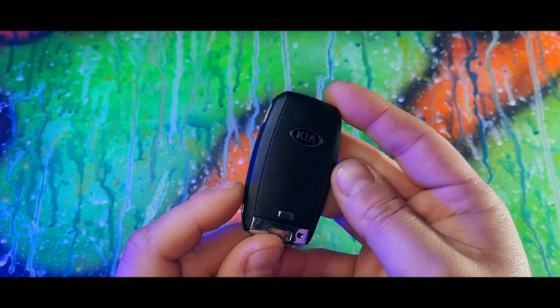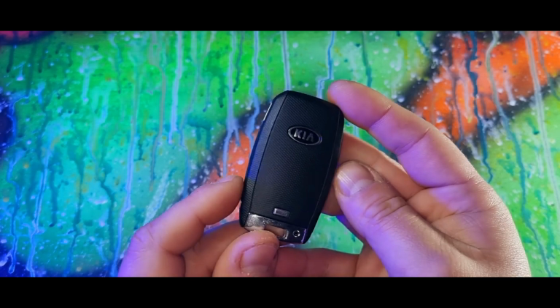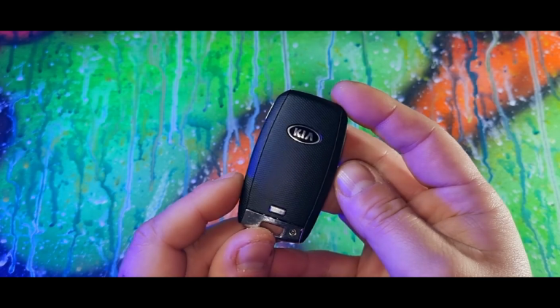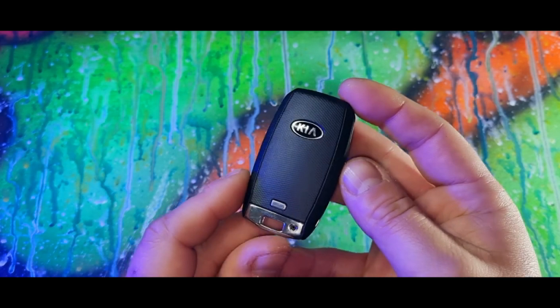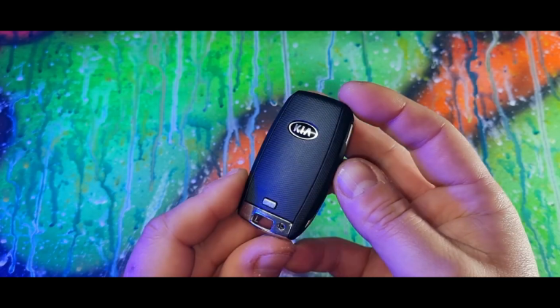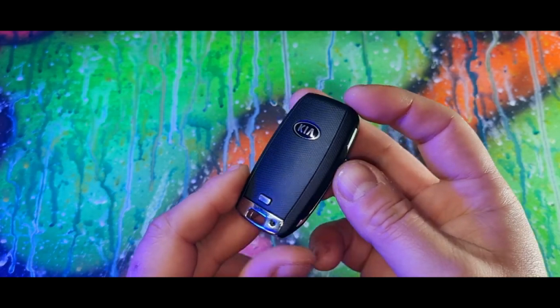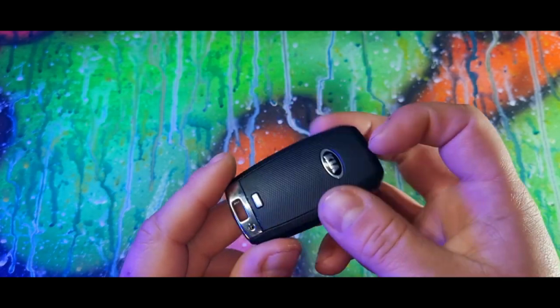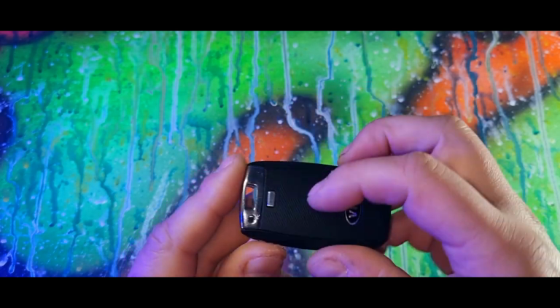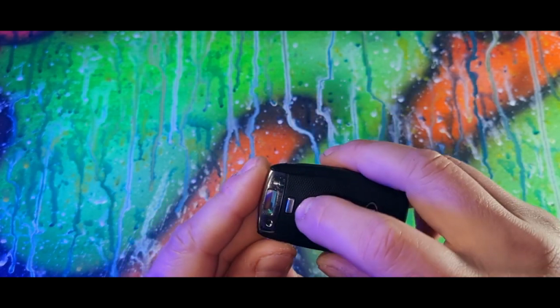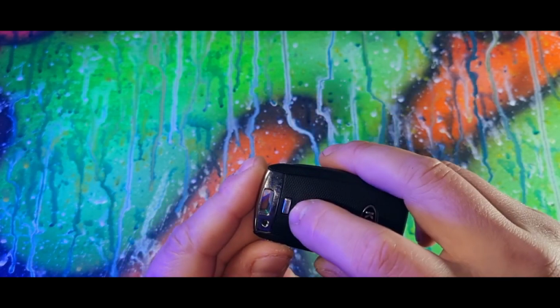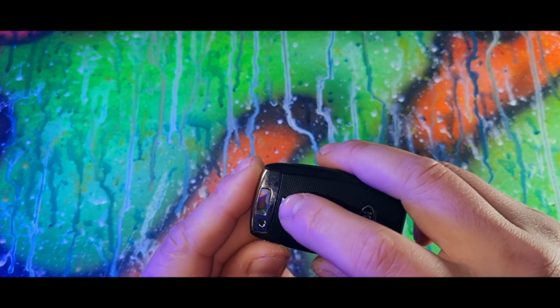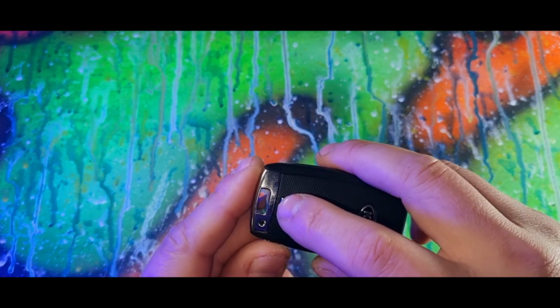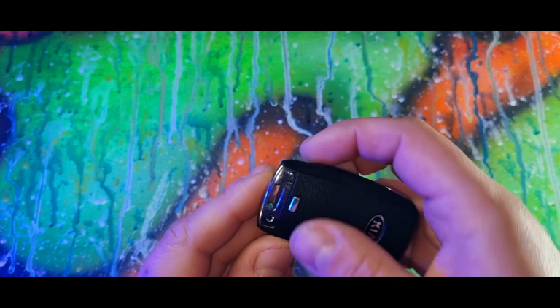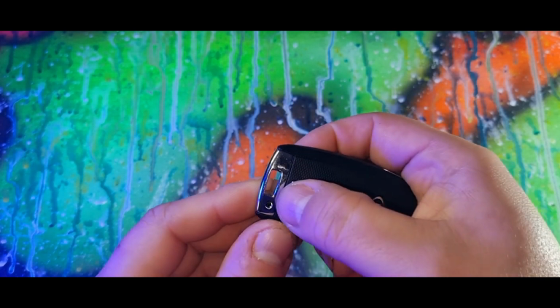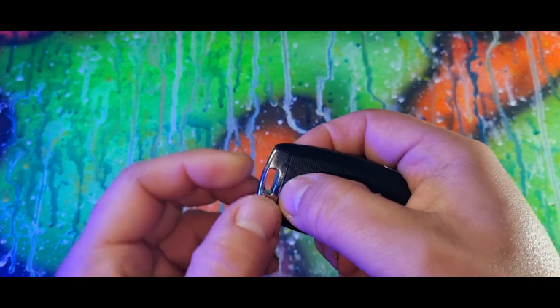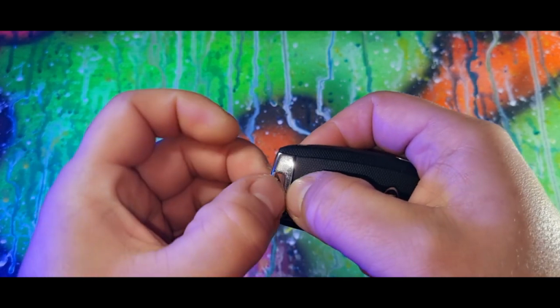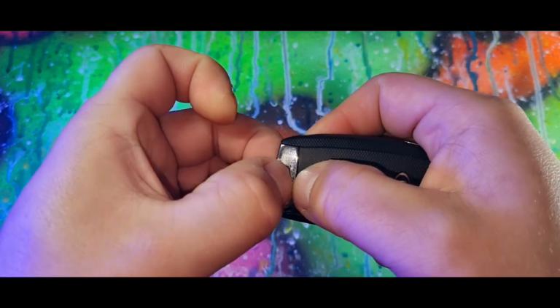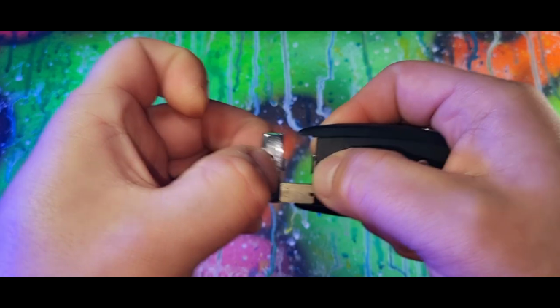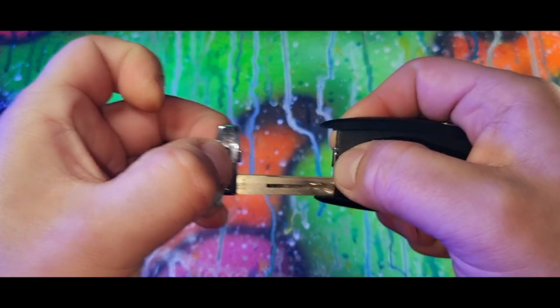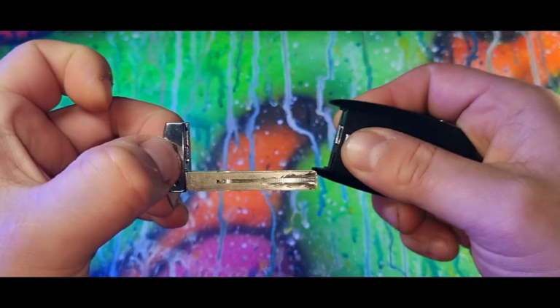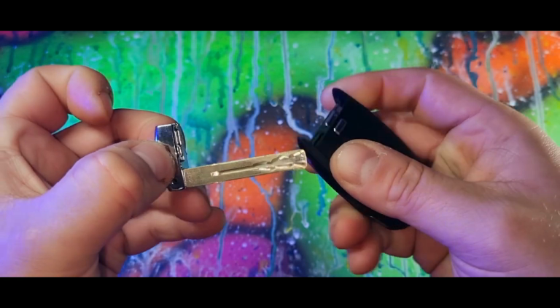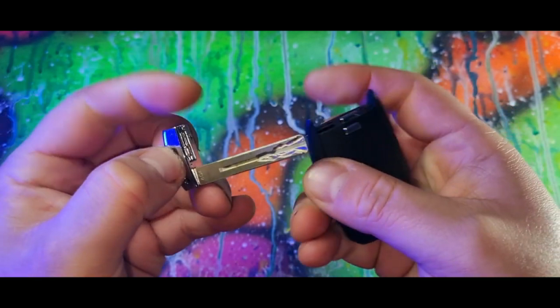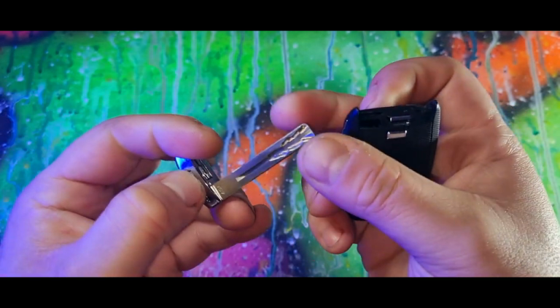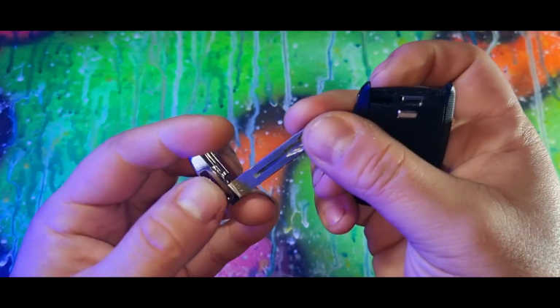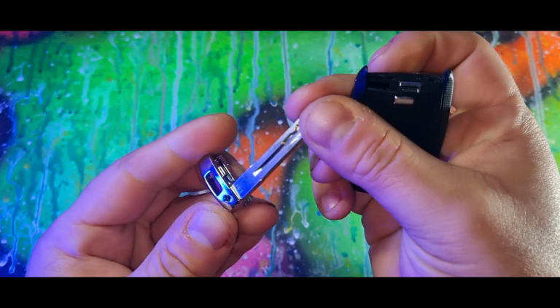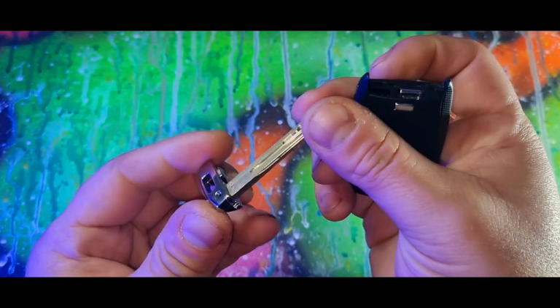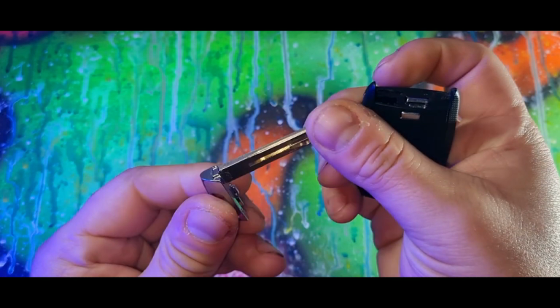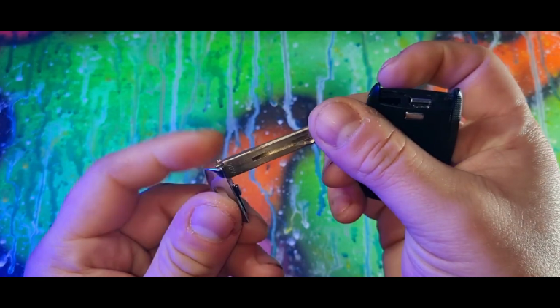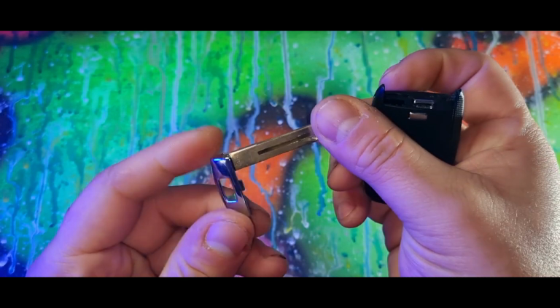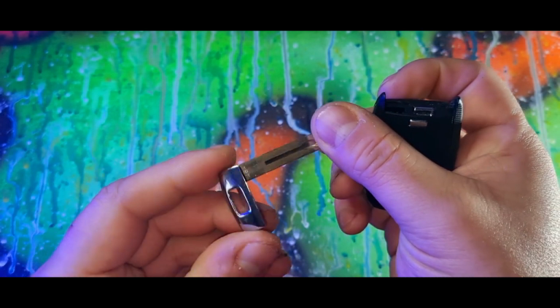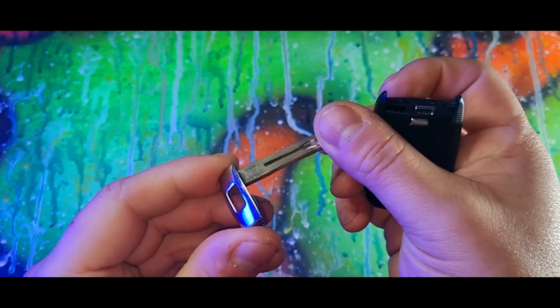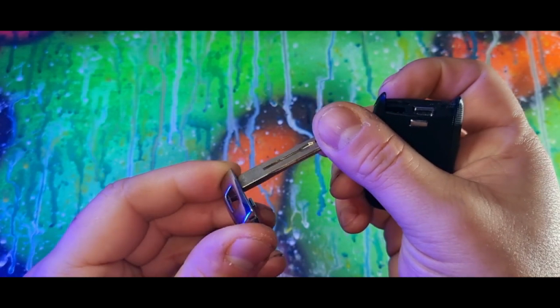If you hold and press the lock button, the windows will go up, the sunroof will close, and the mirrors will fold in. Also, there is a secret key inside your key fob.